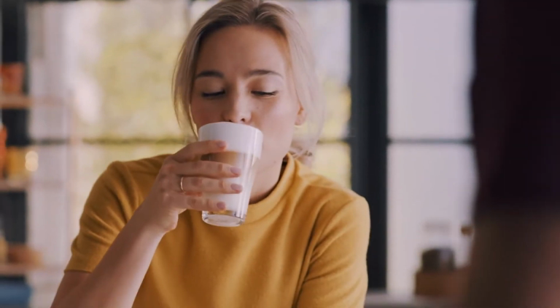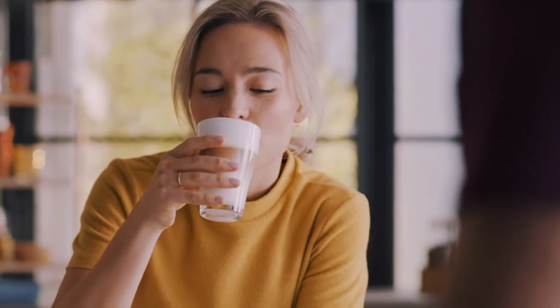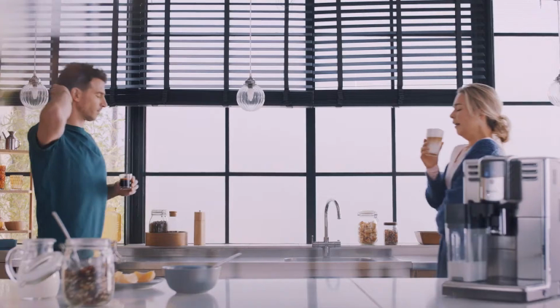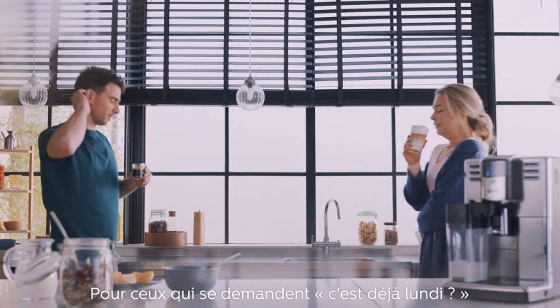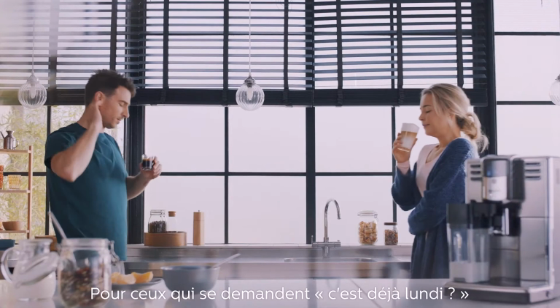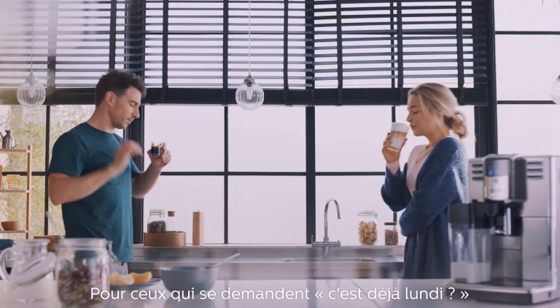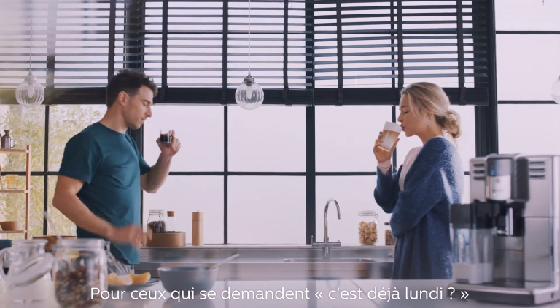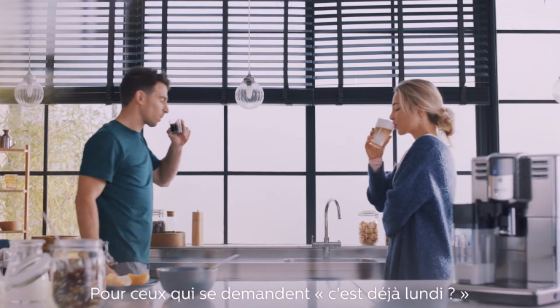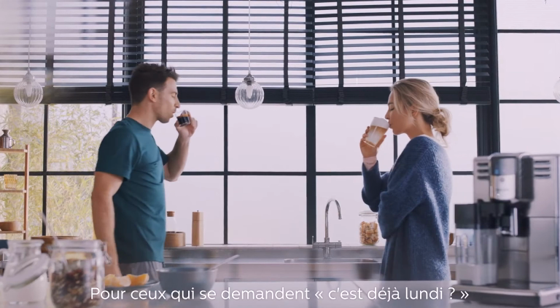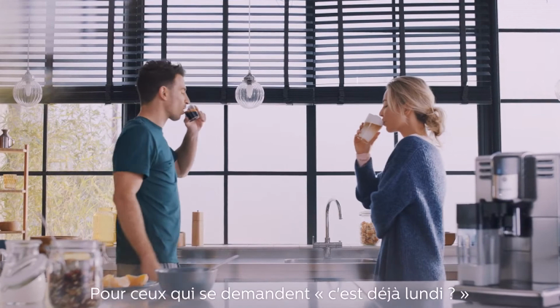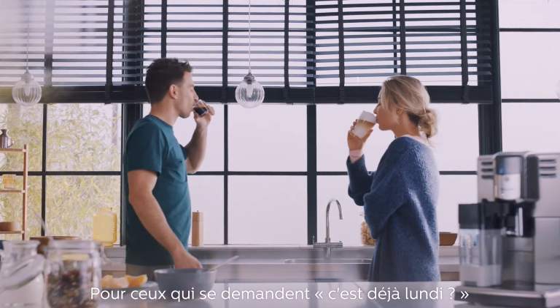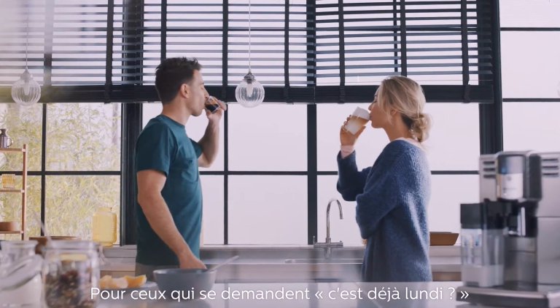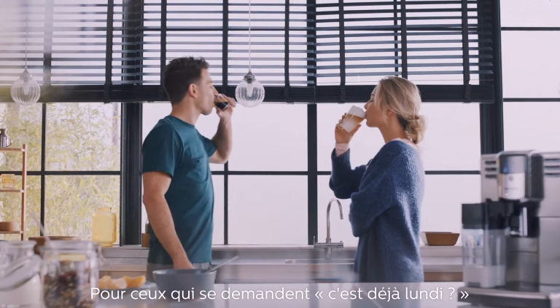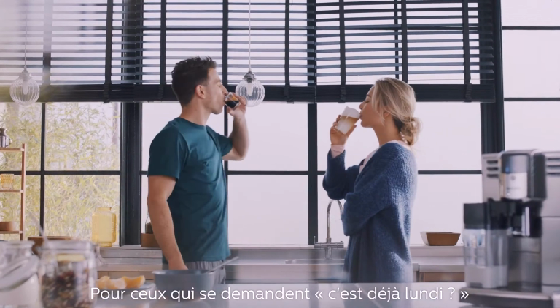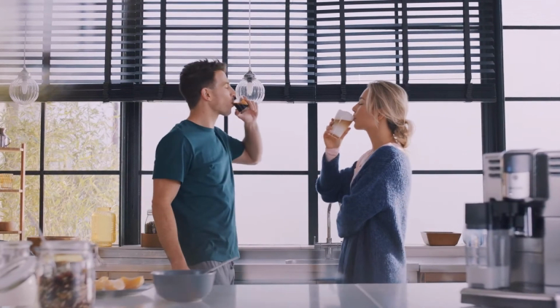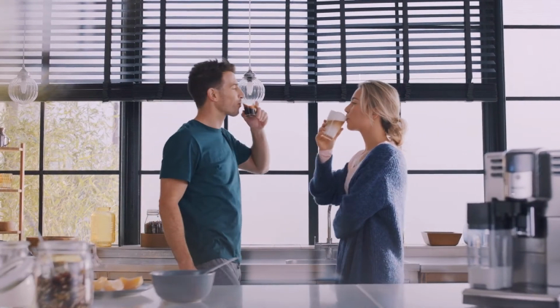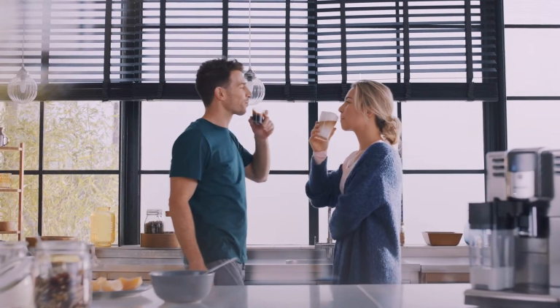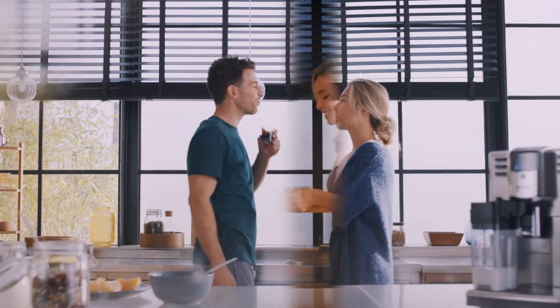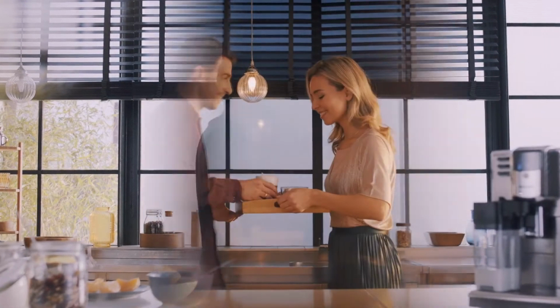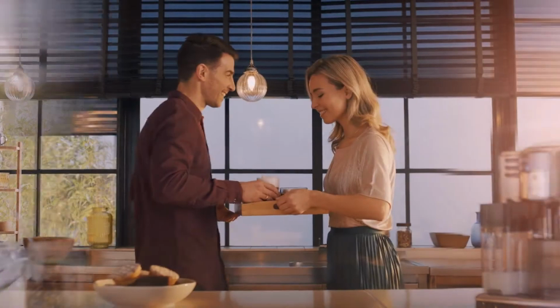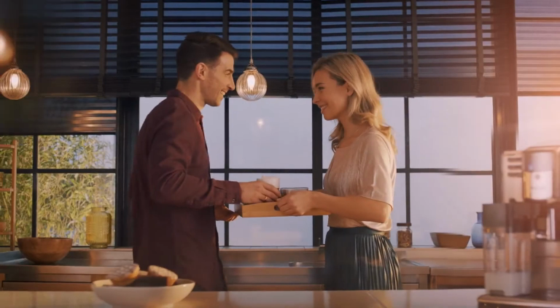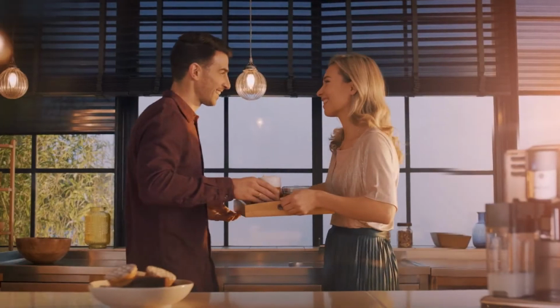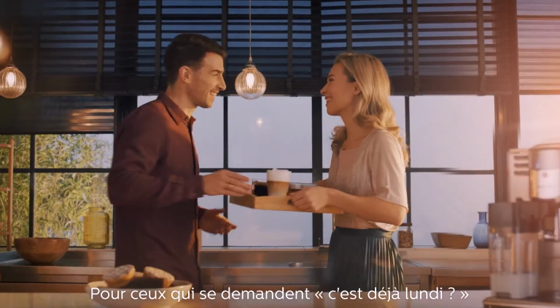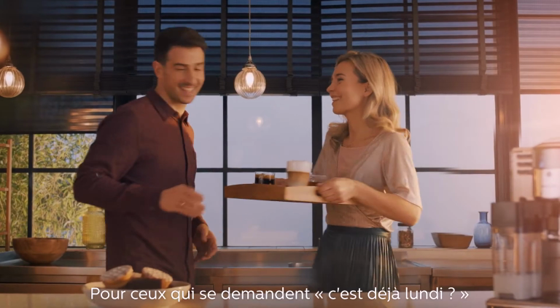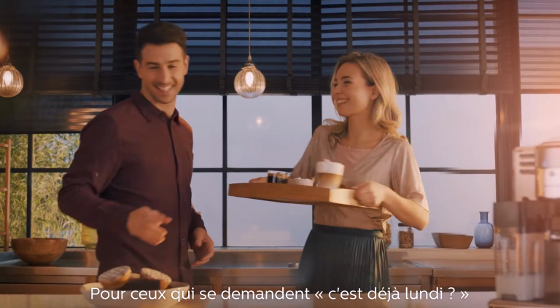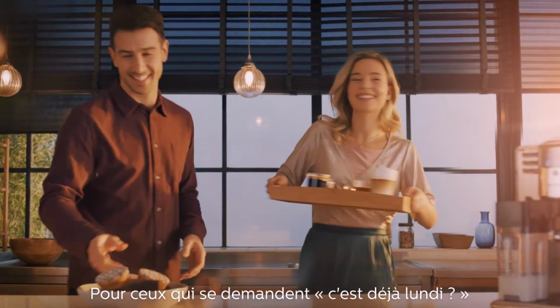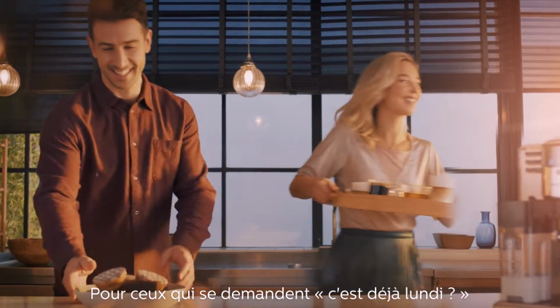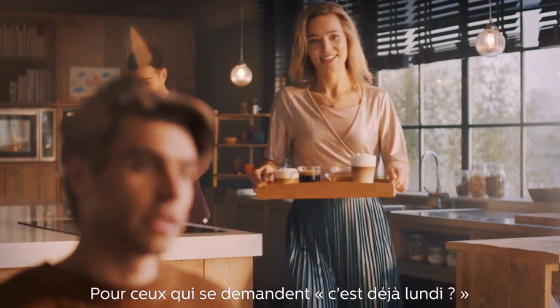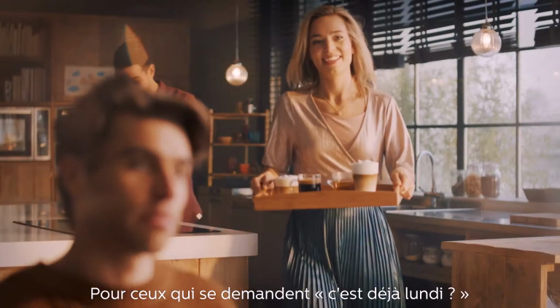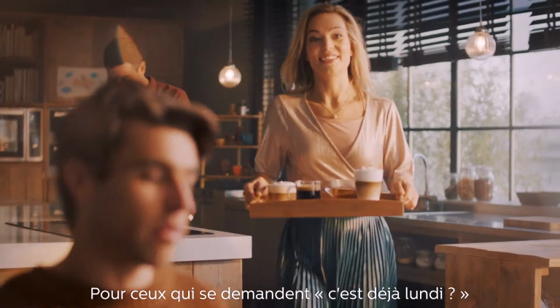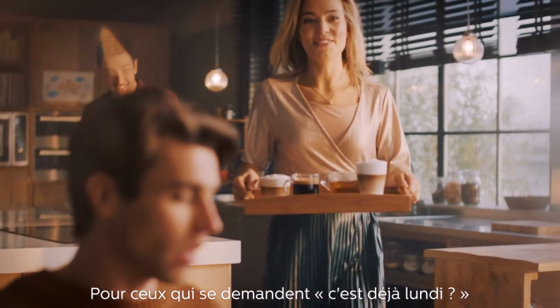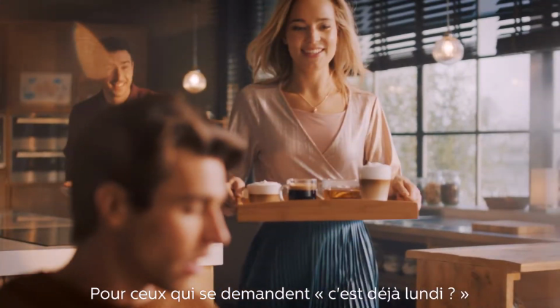For the 'I can't believe it's Monday' and the 'thank goodness it's Friday.'